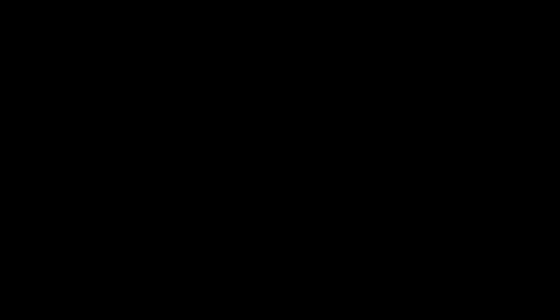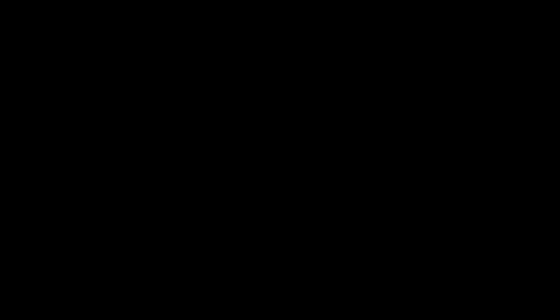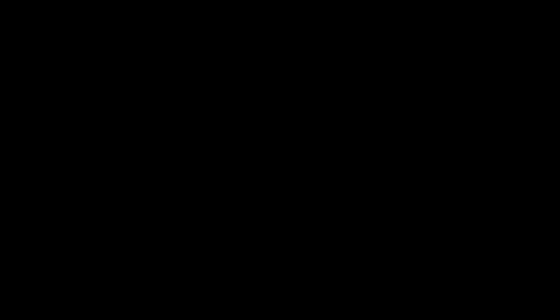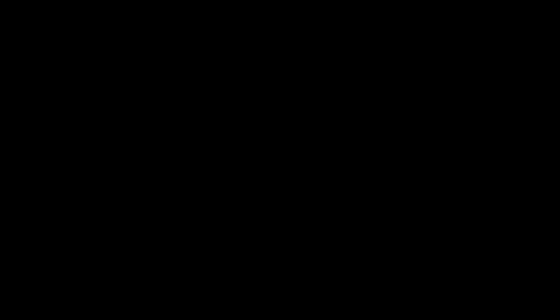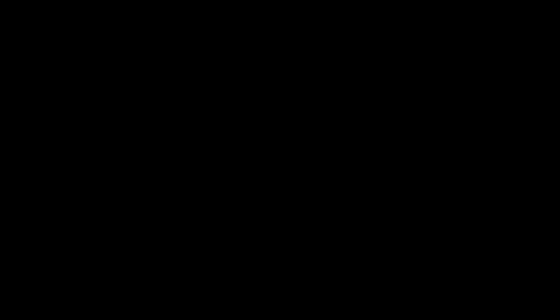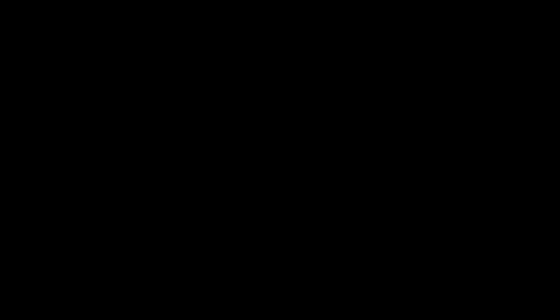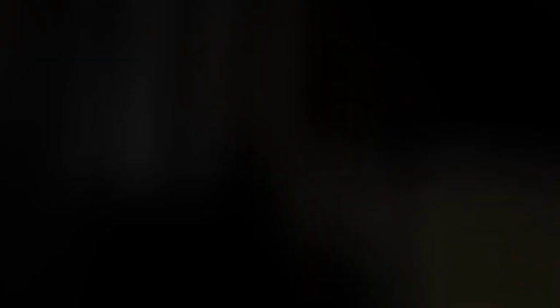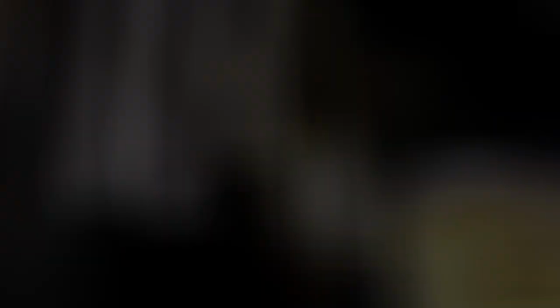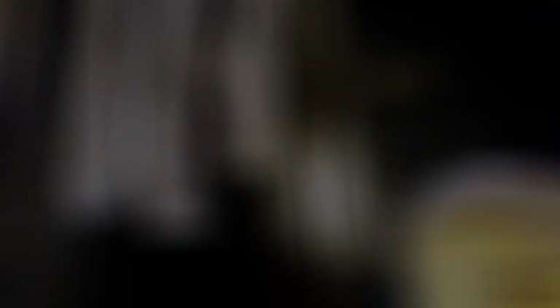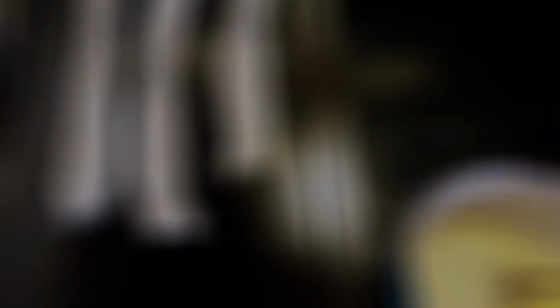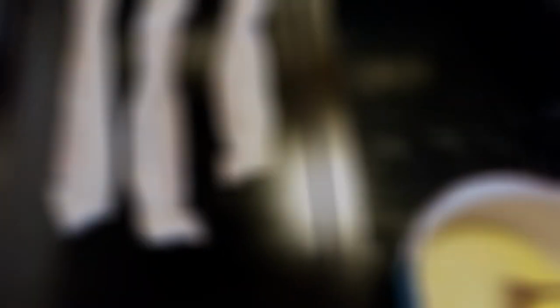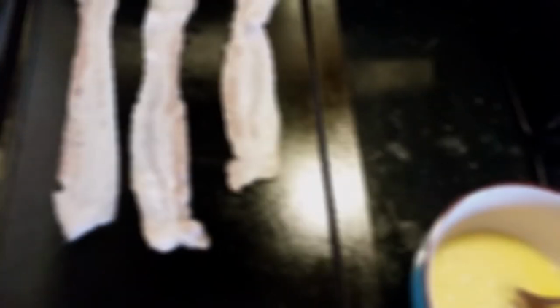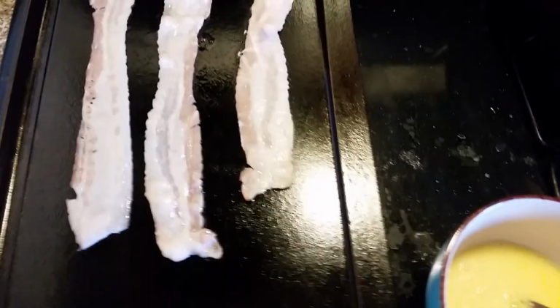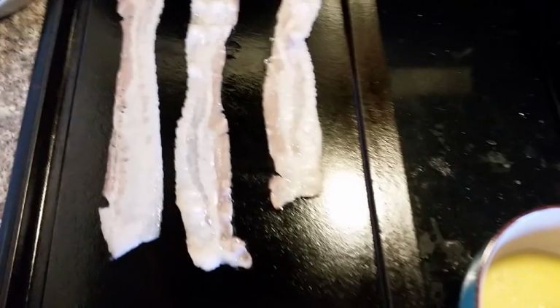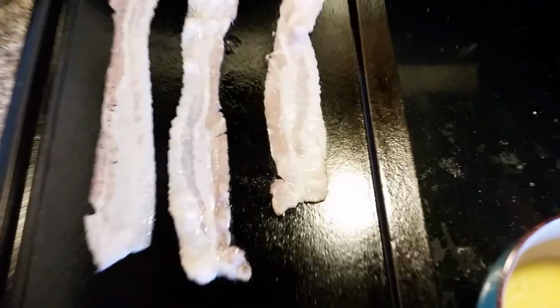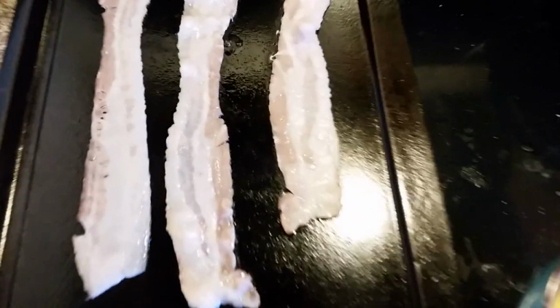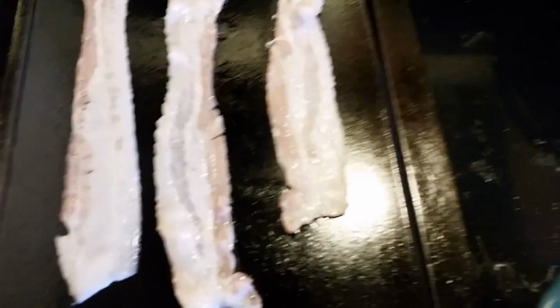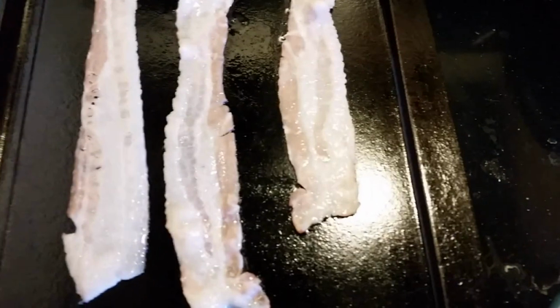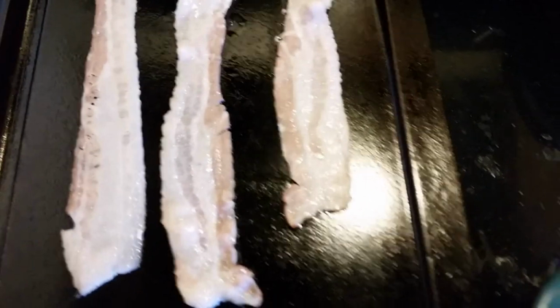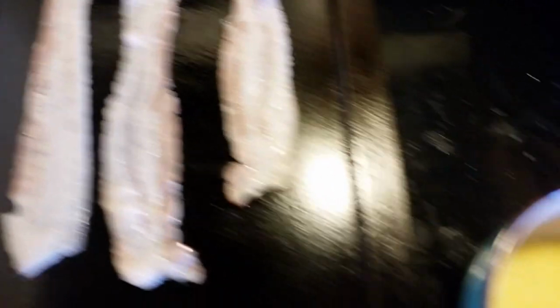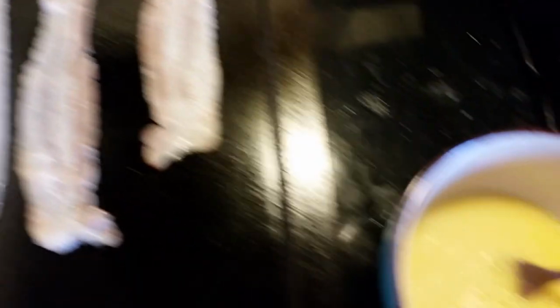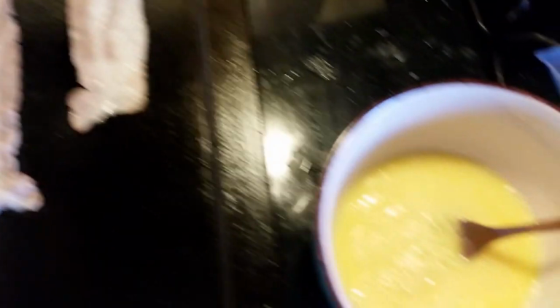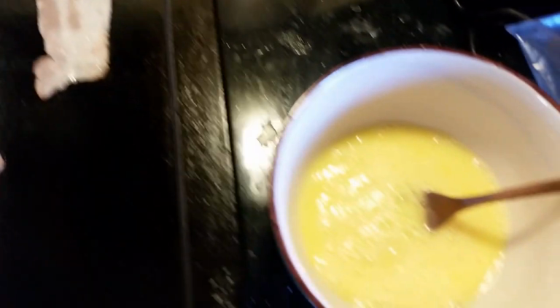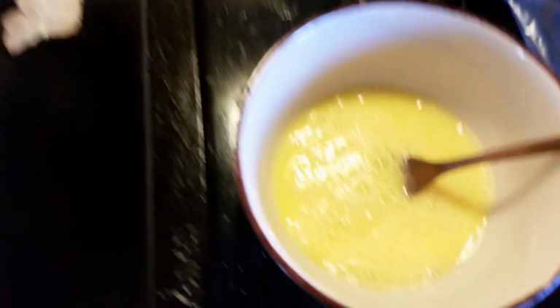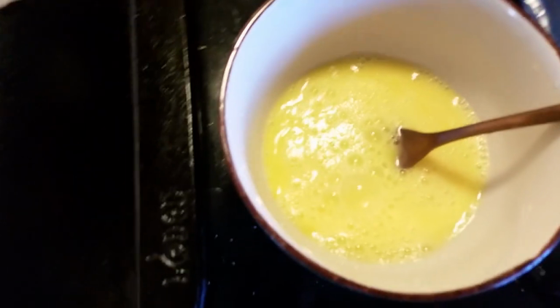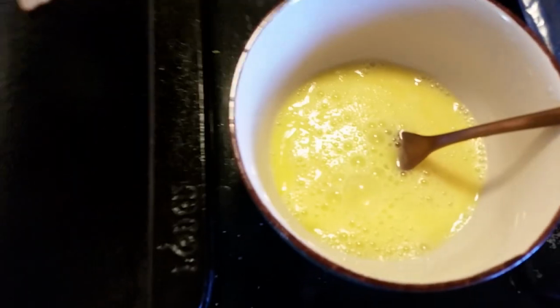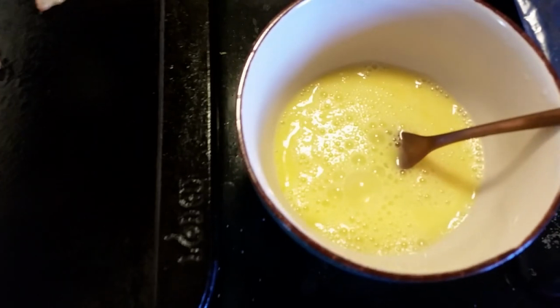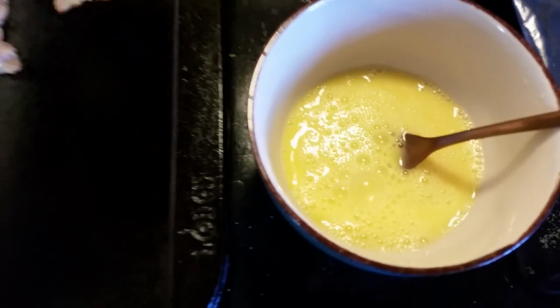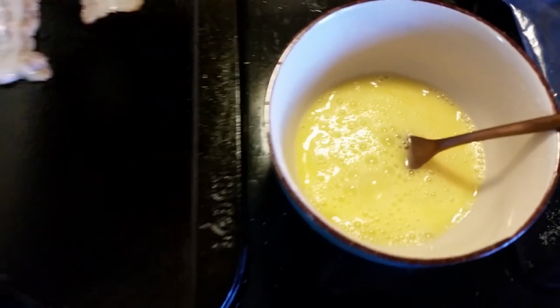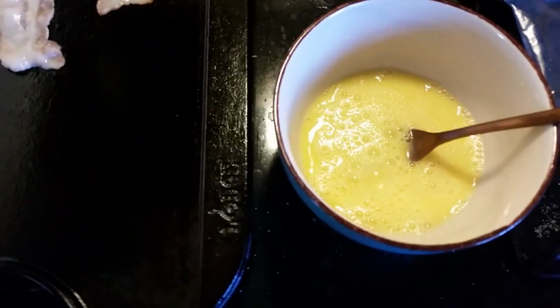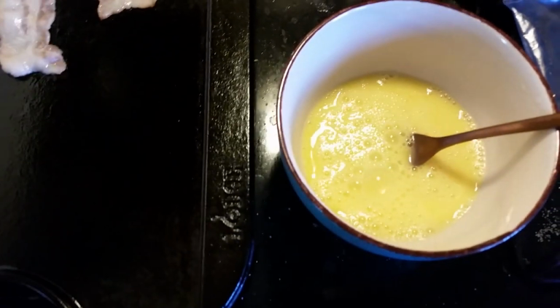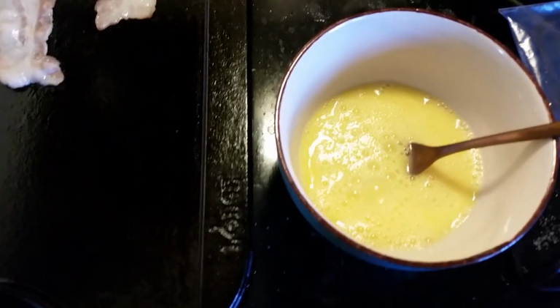We're just keeping things quick and easy today. Bacon and eggs. That's it.